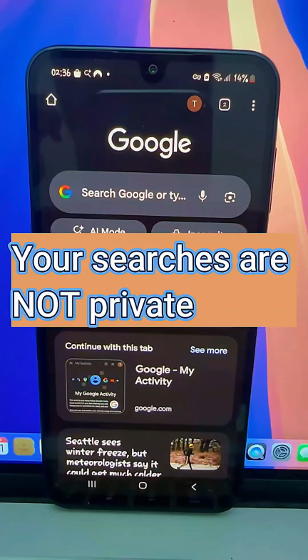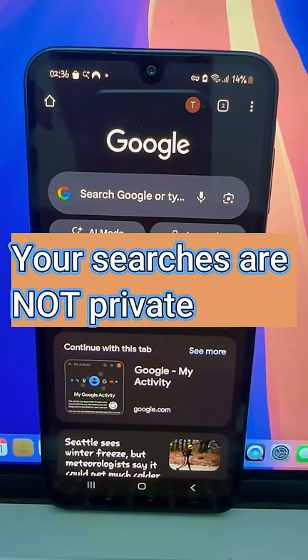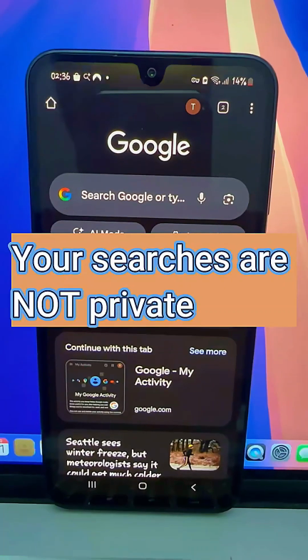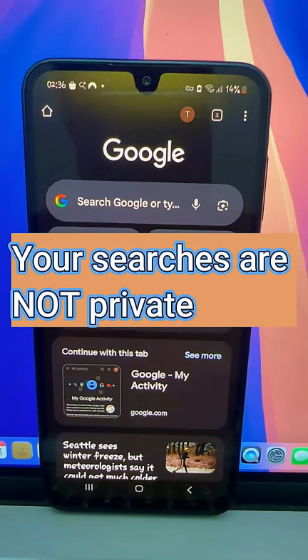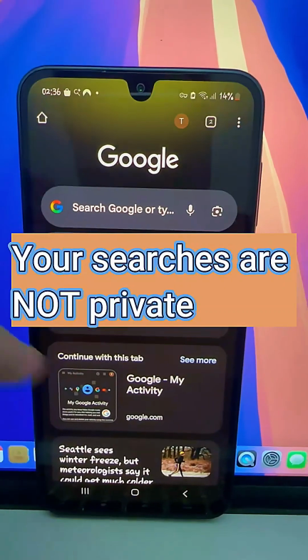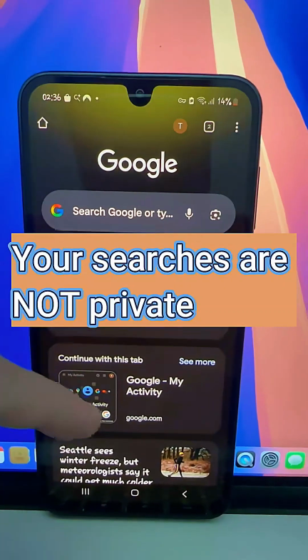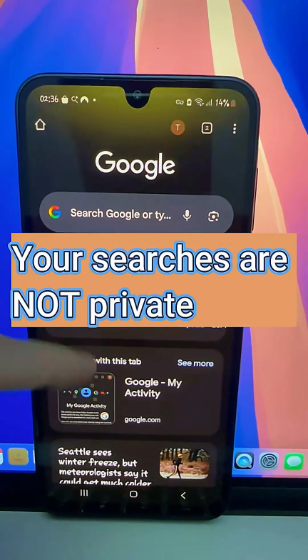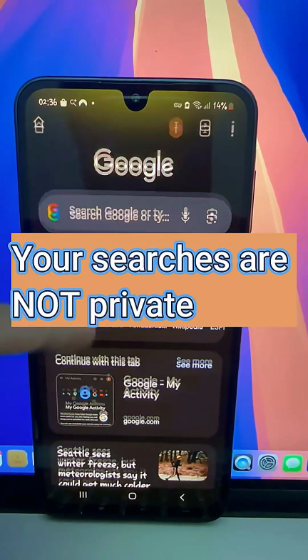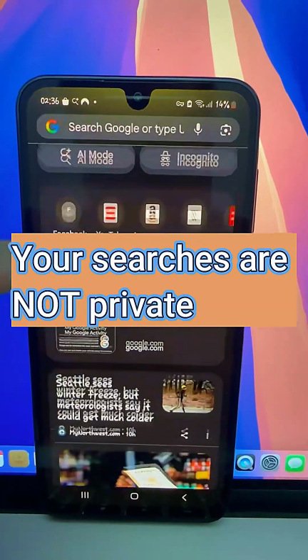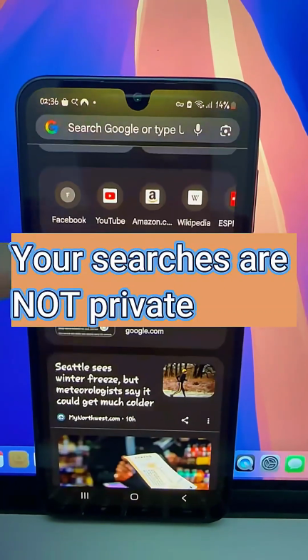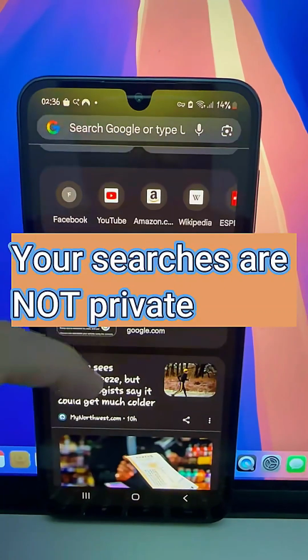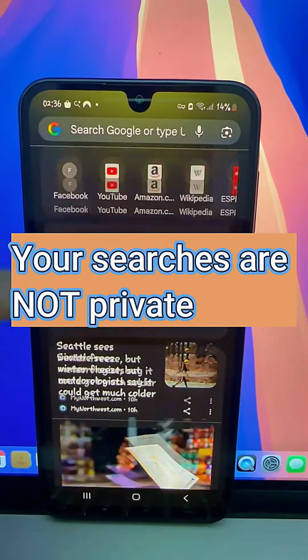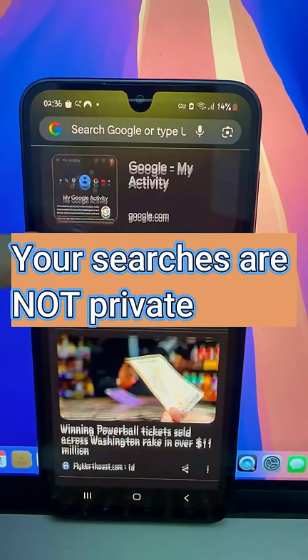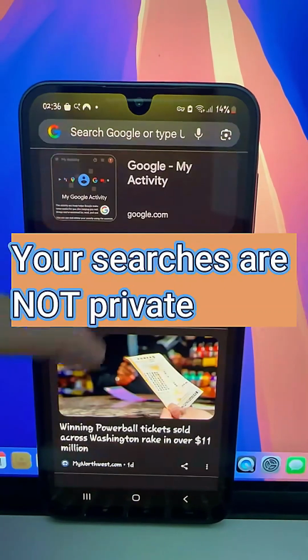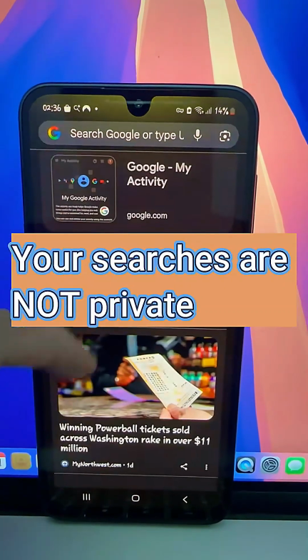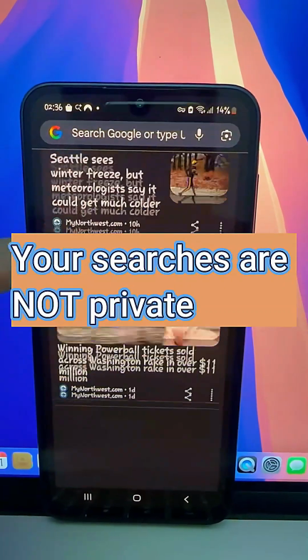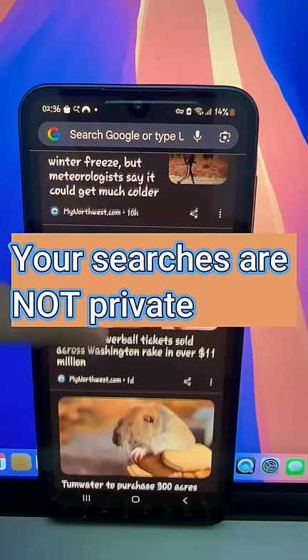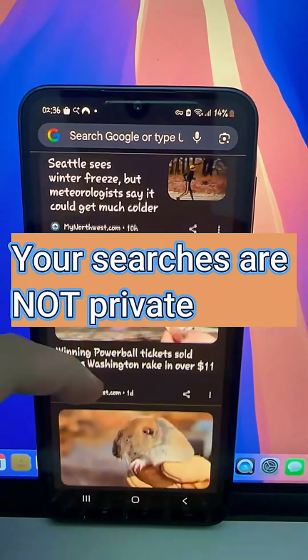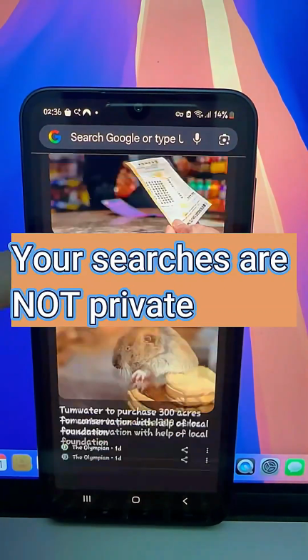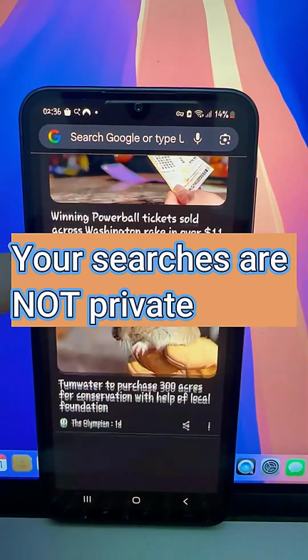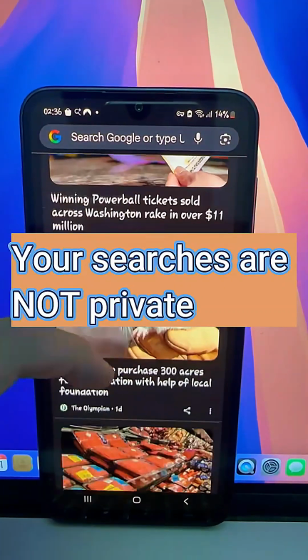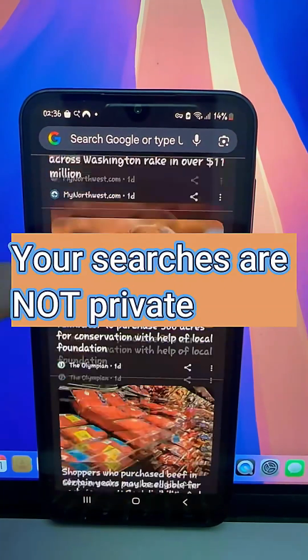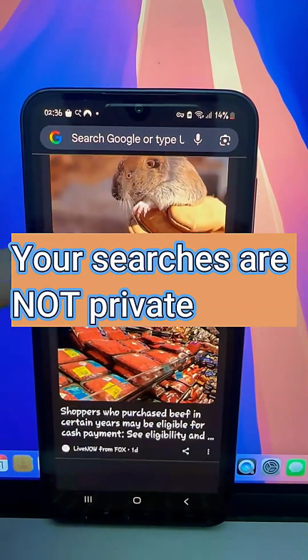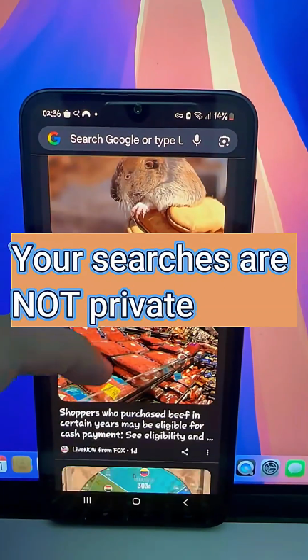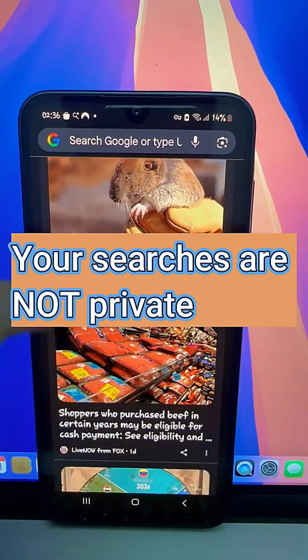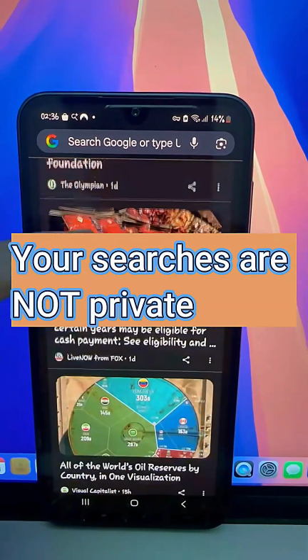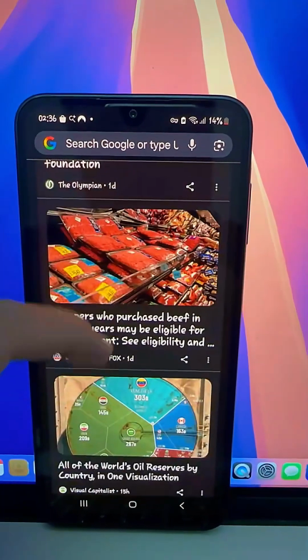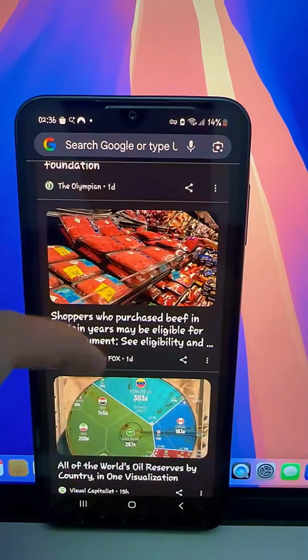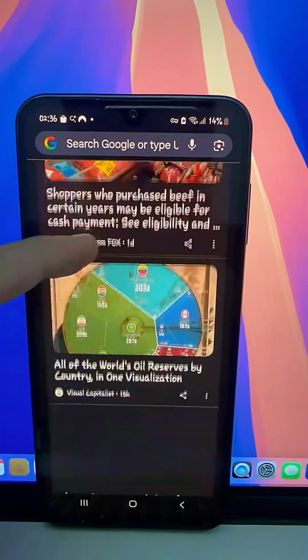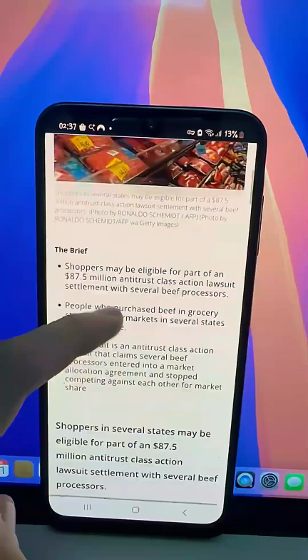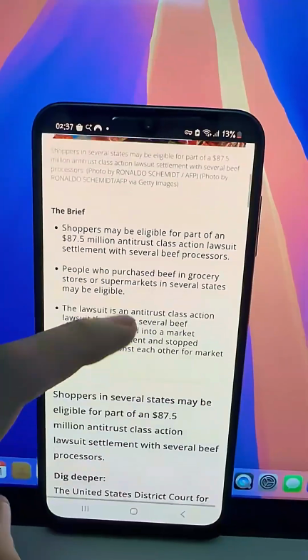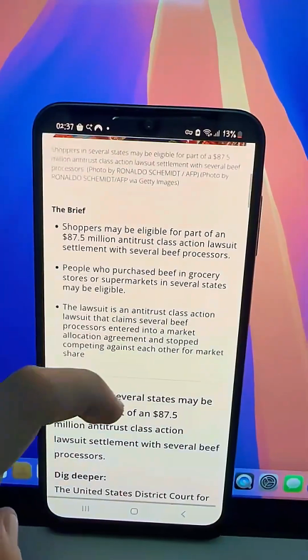Google remembers everything you search, even things from months ago. Let me show you how to delete it completely.